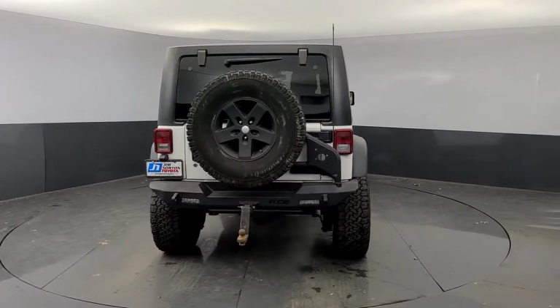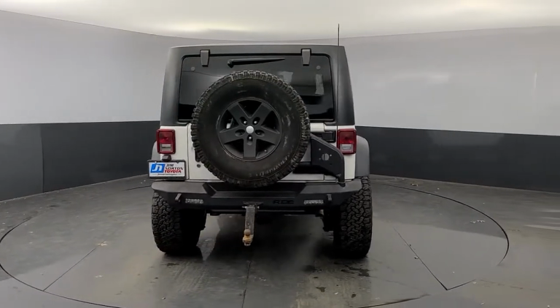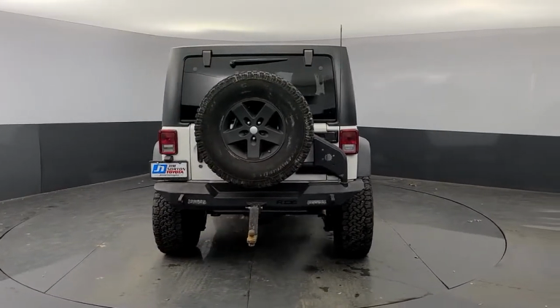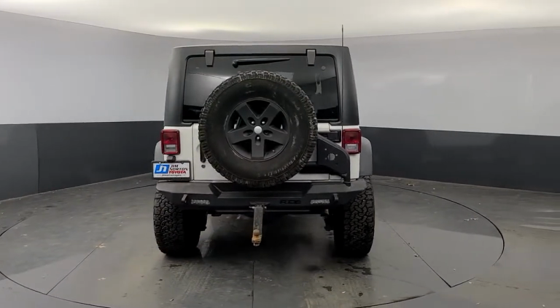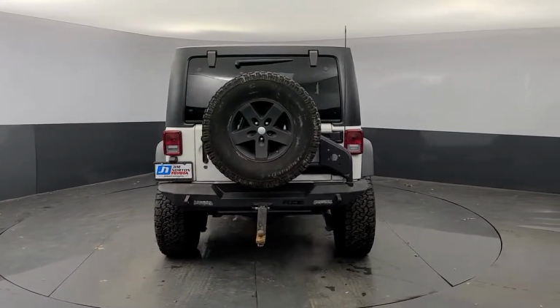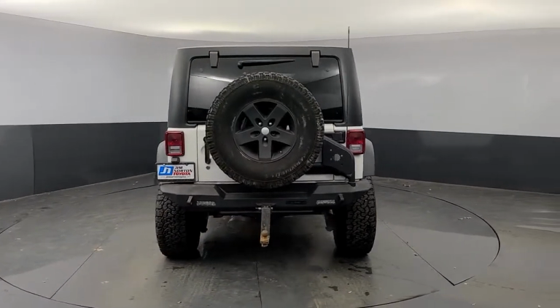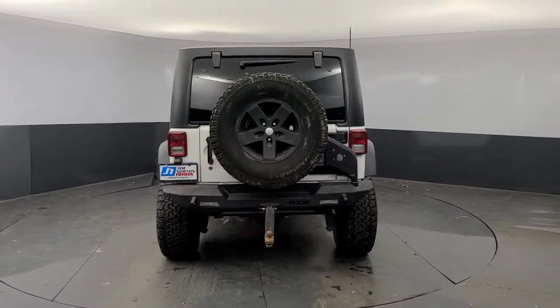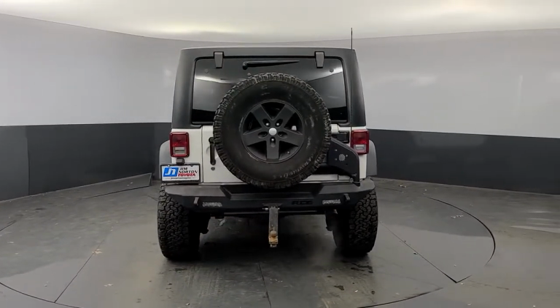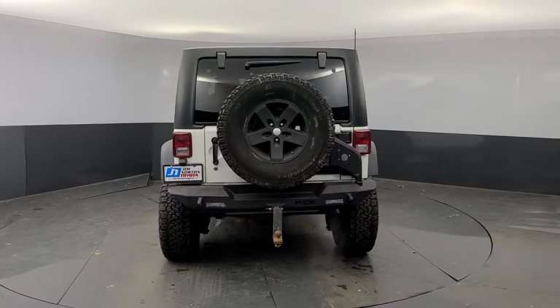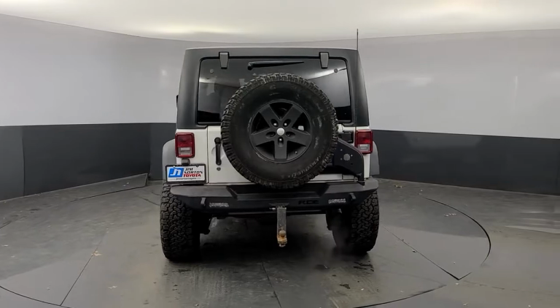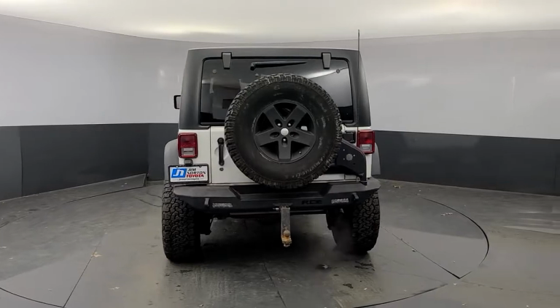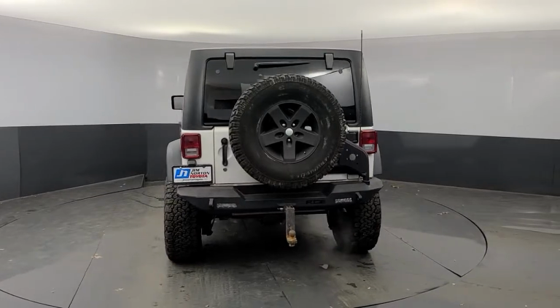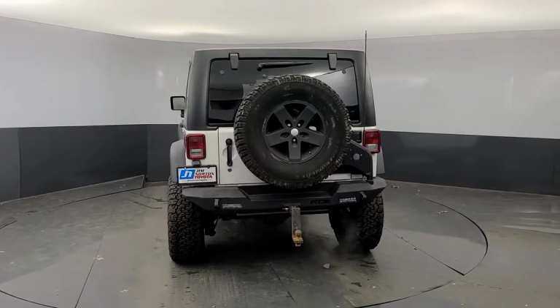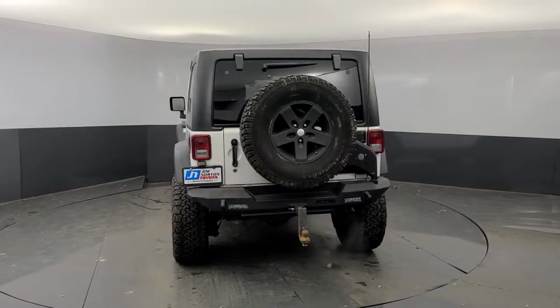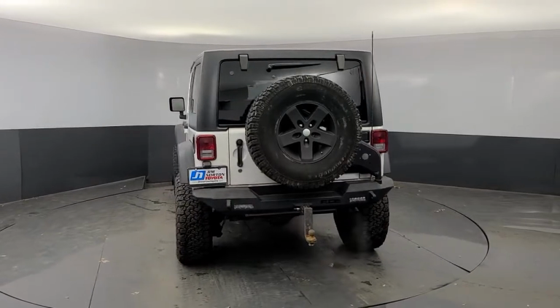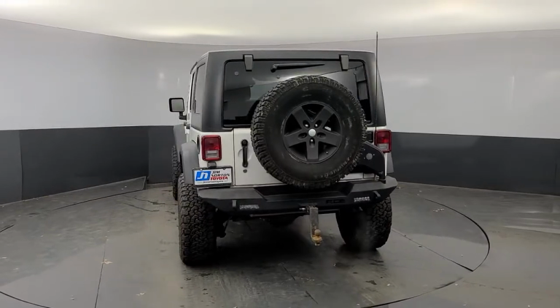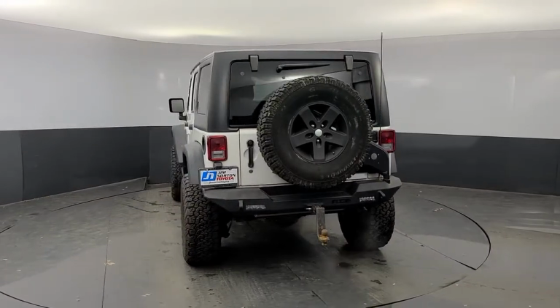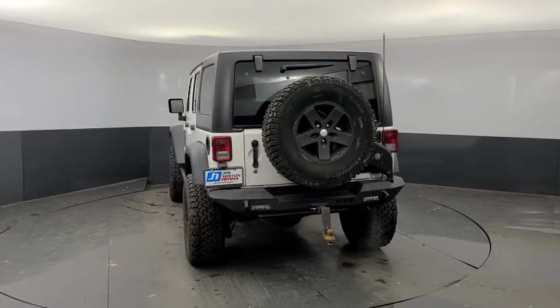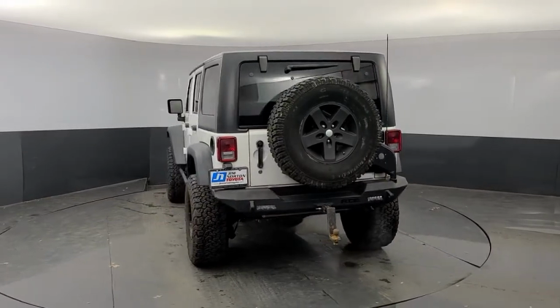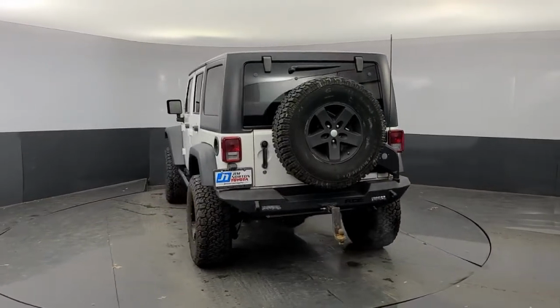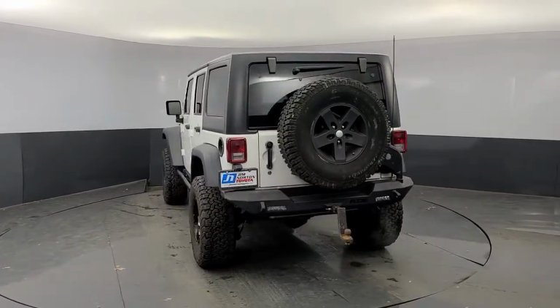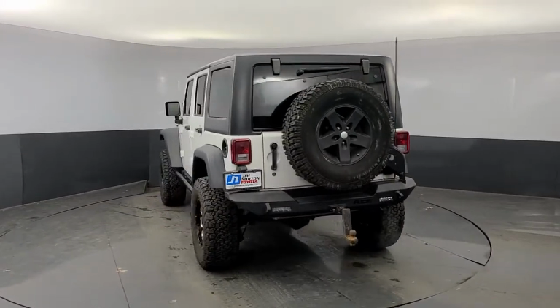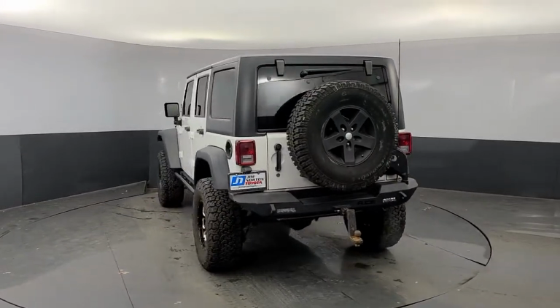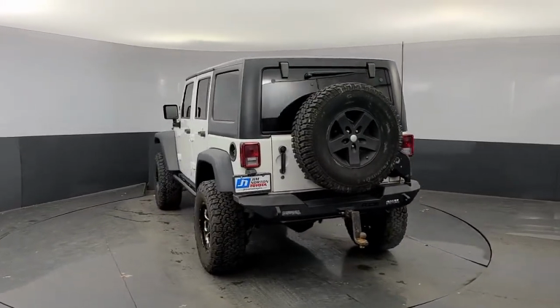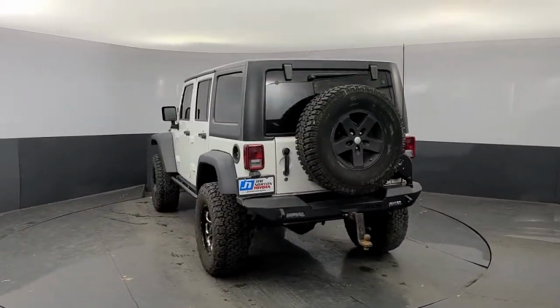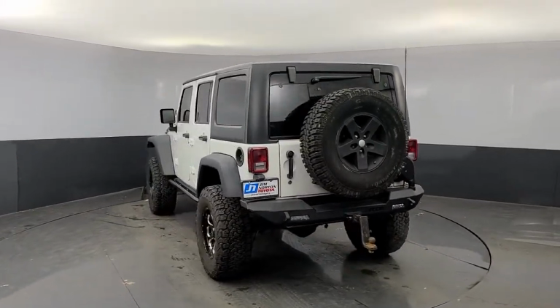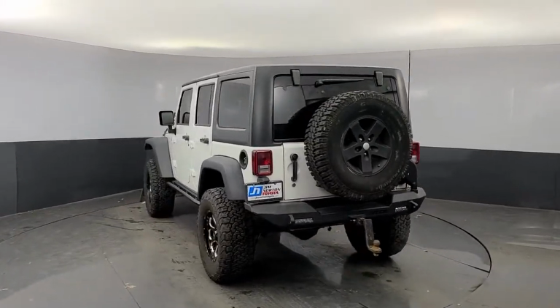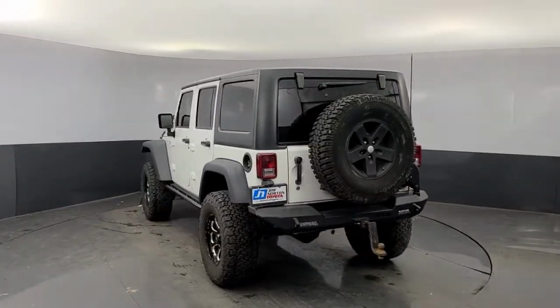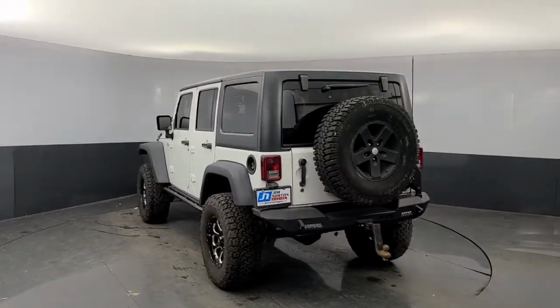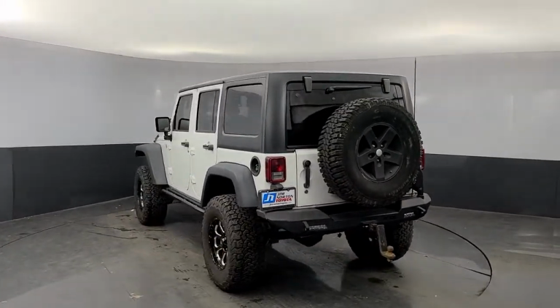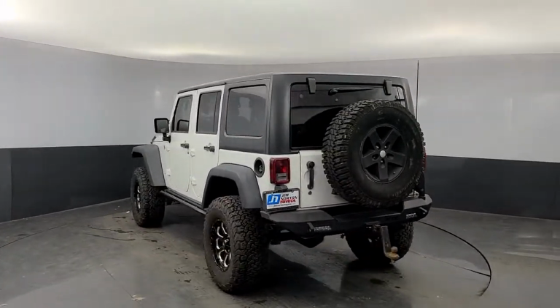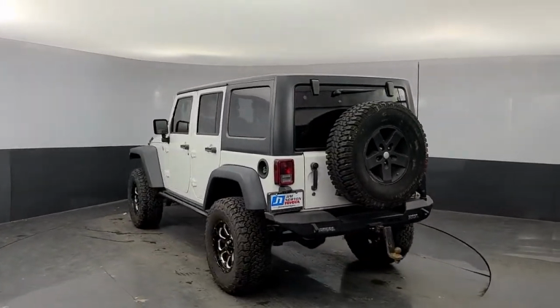On the road or the trail, be who you are in the Wrangler. Test drive it today.